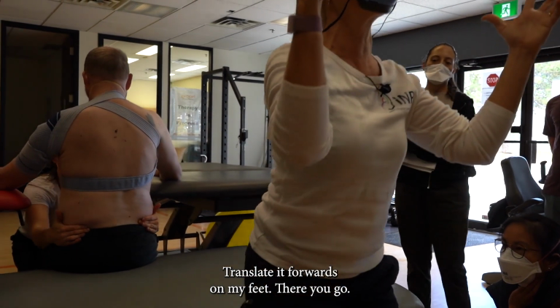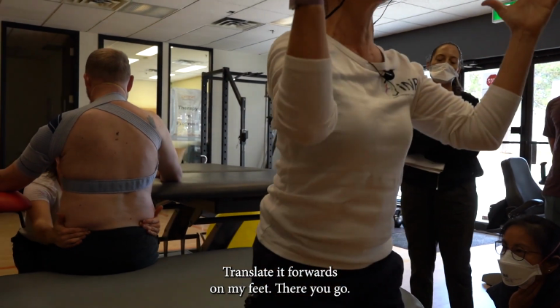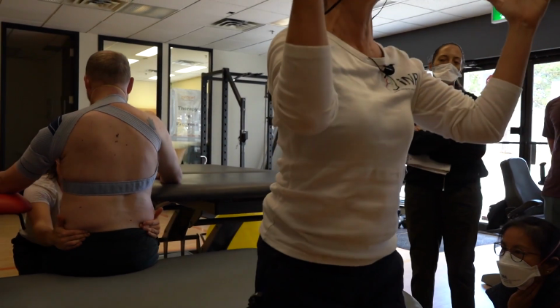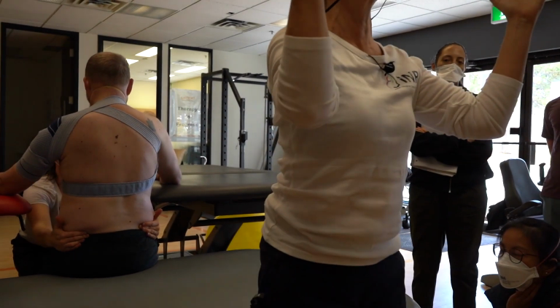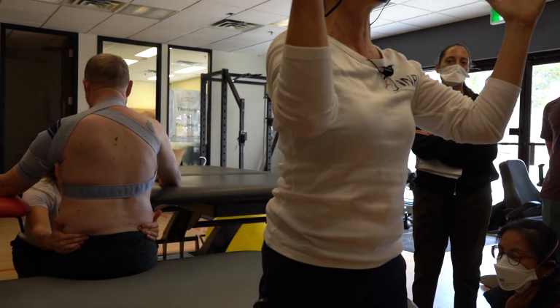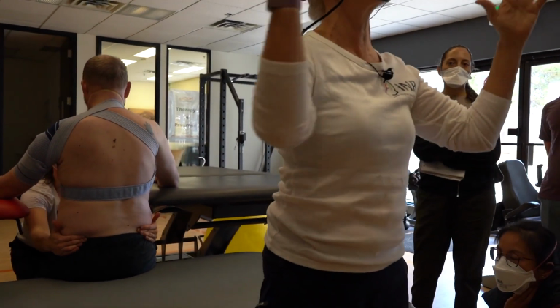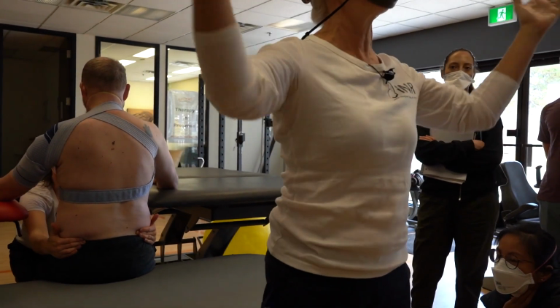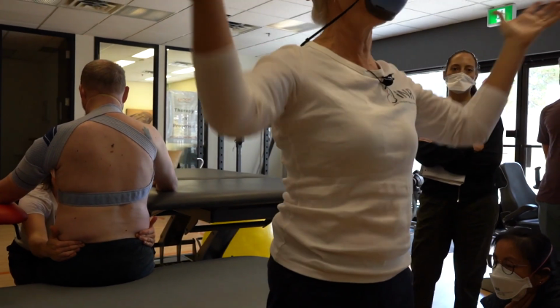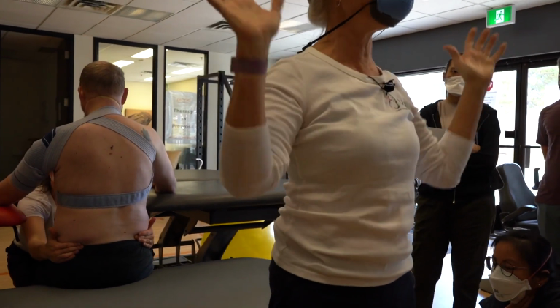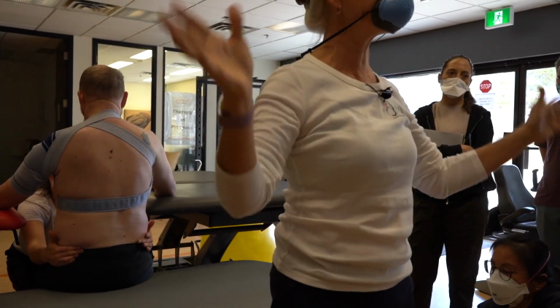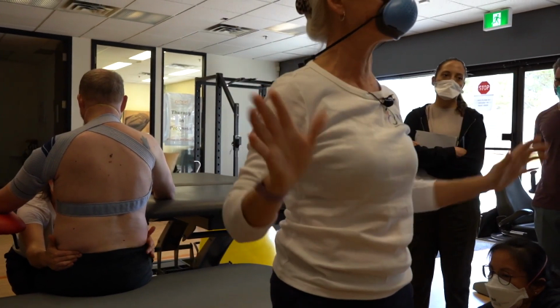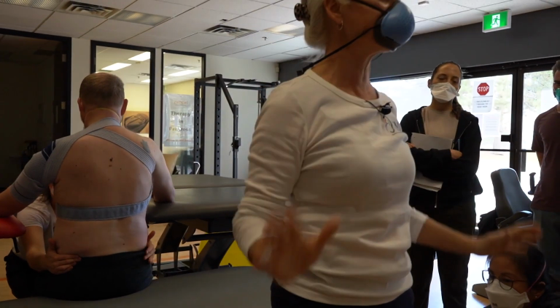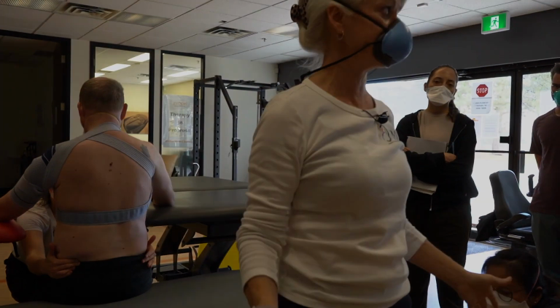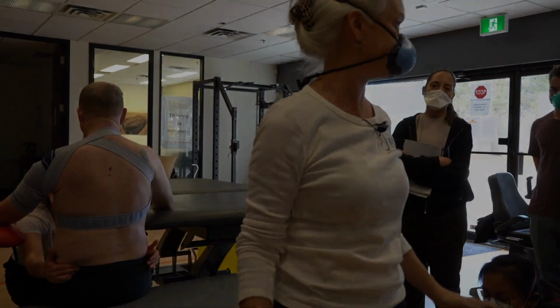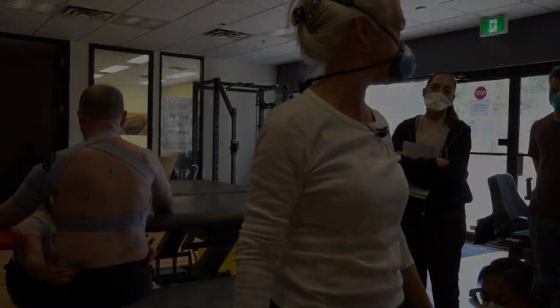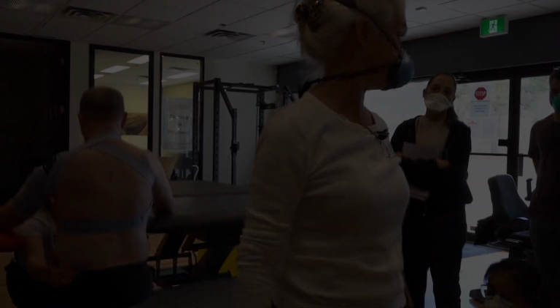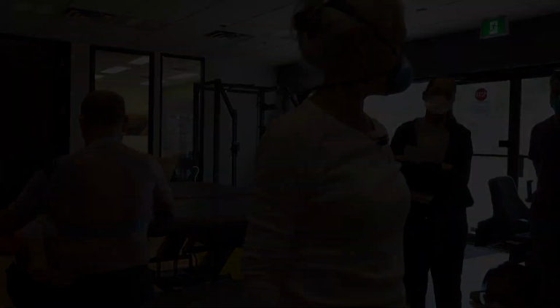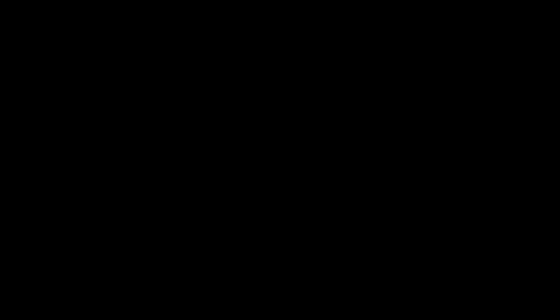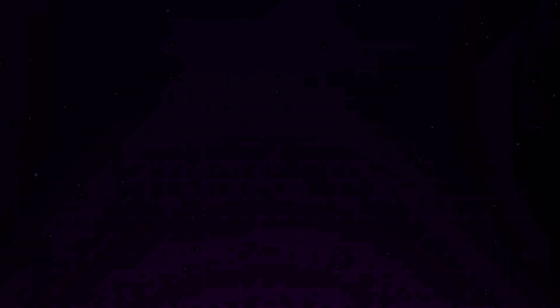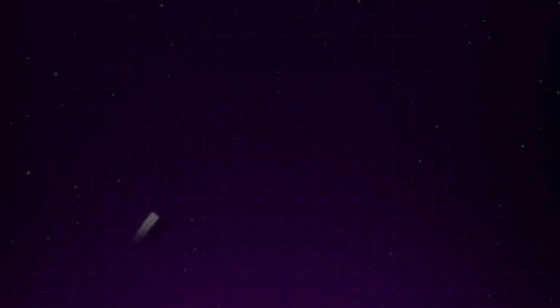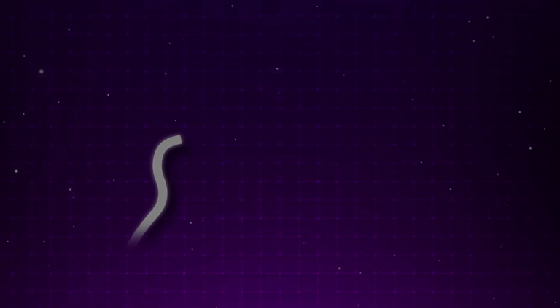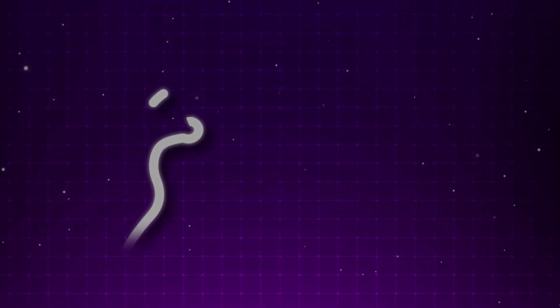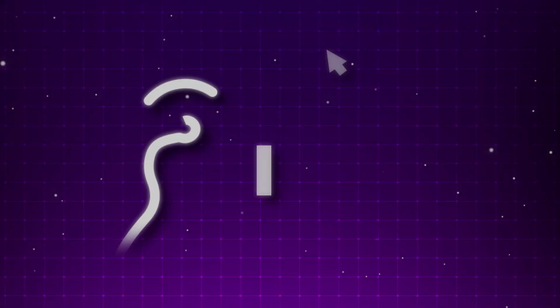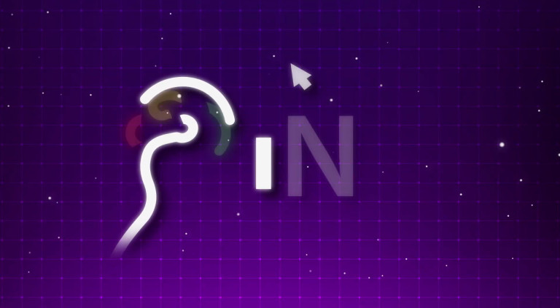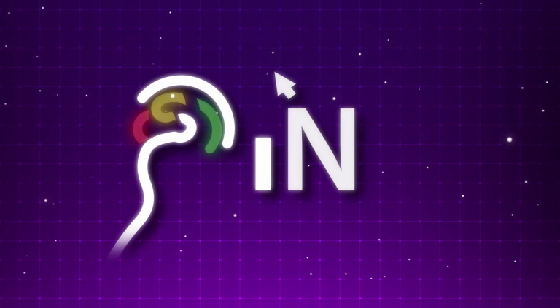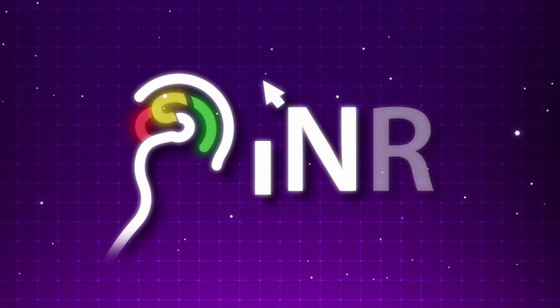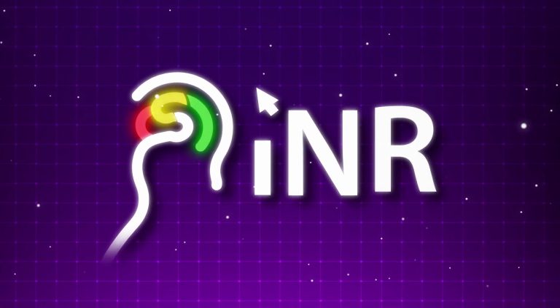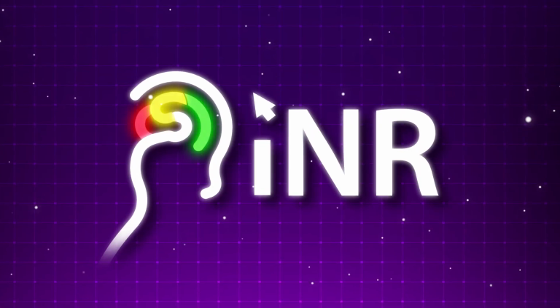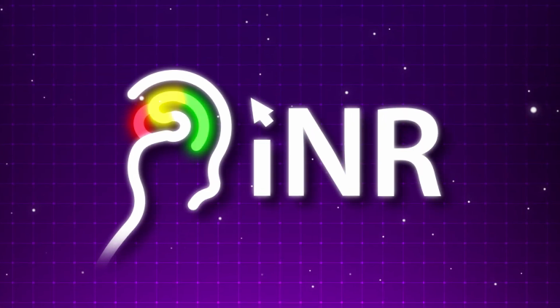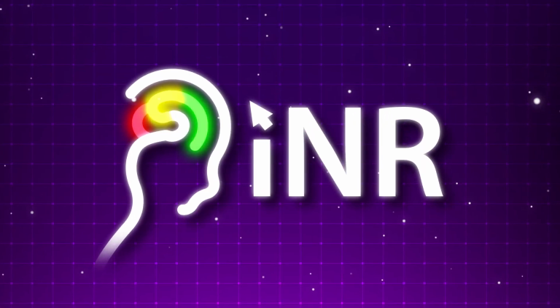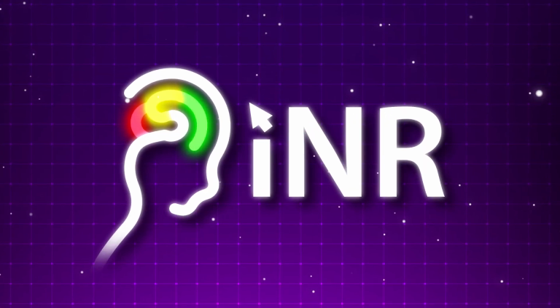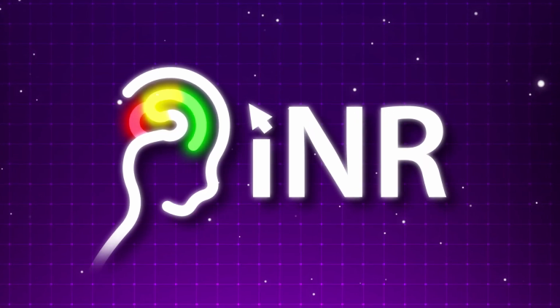Yes, there you go. Now your body's over your hips. Yes. My body's over your — yes, there you are.